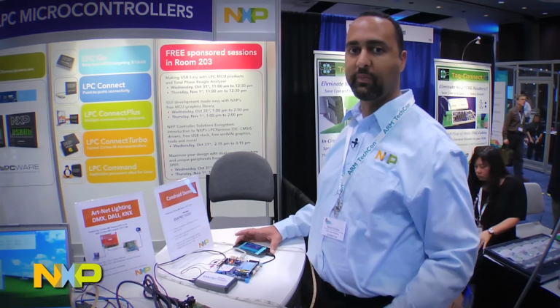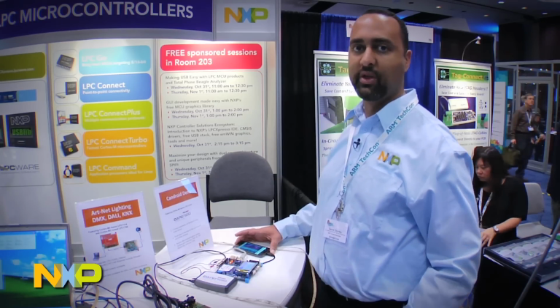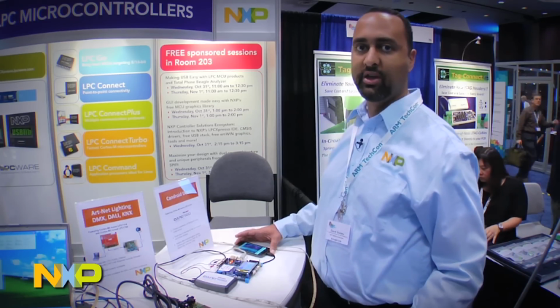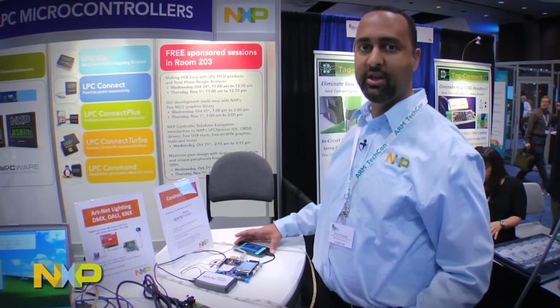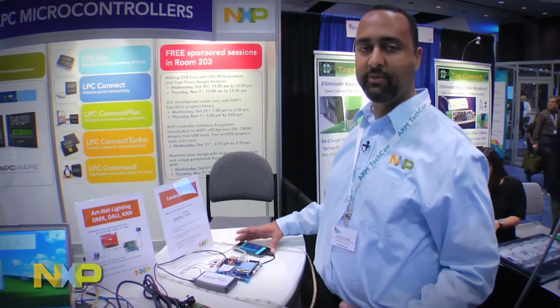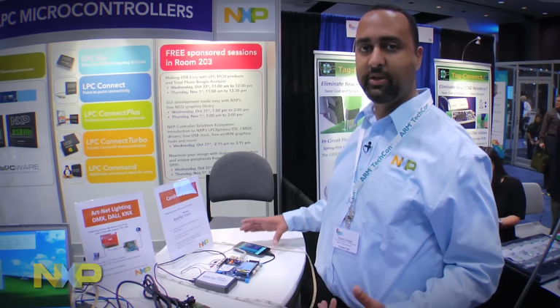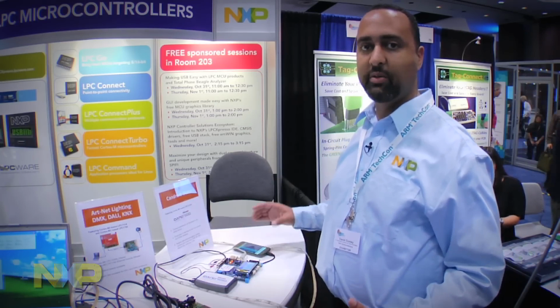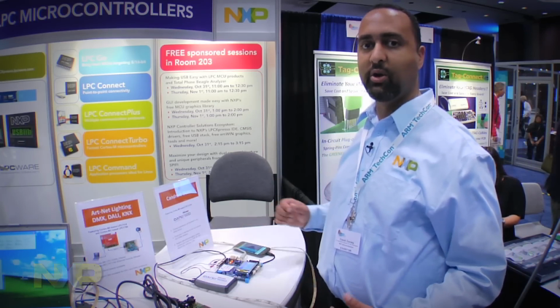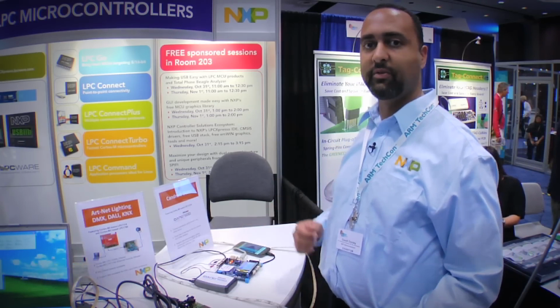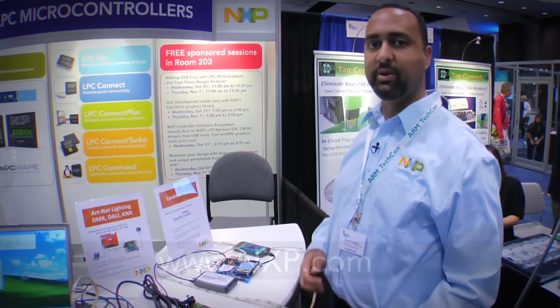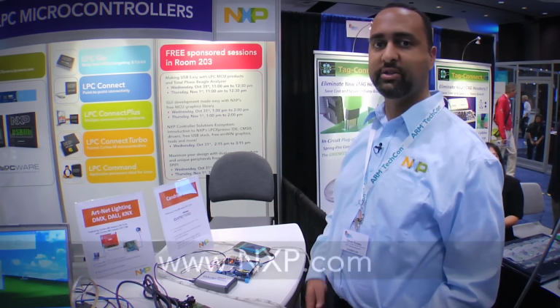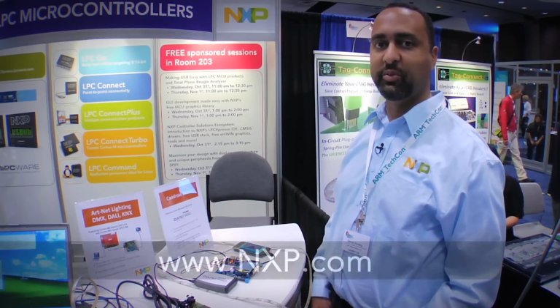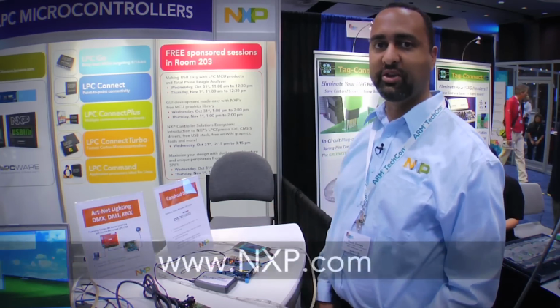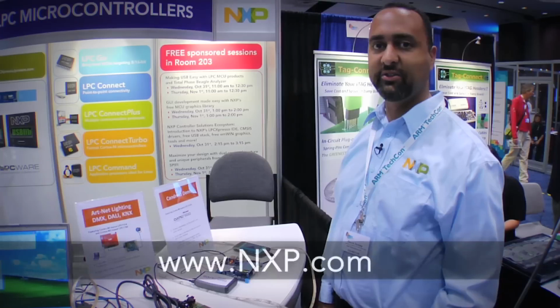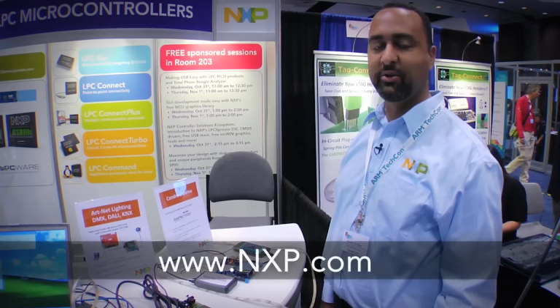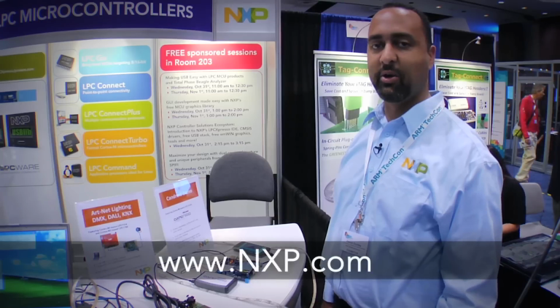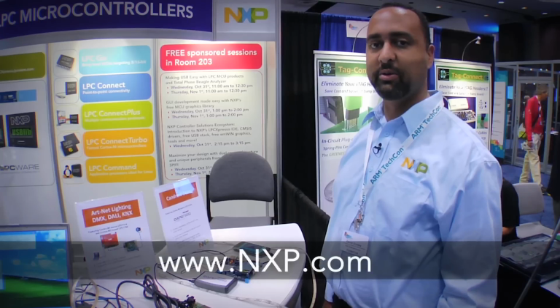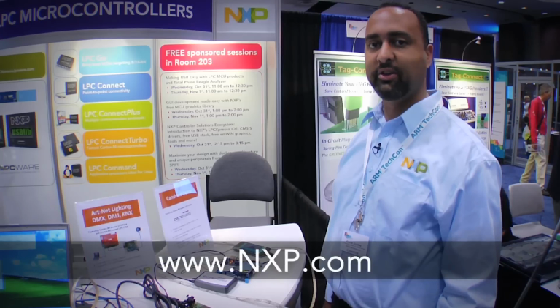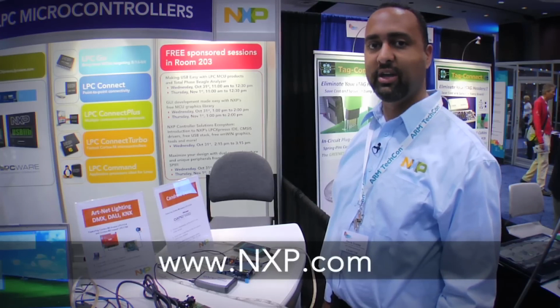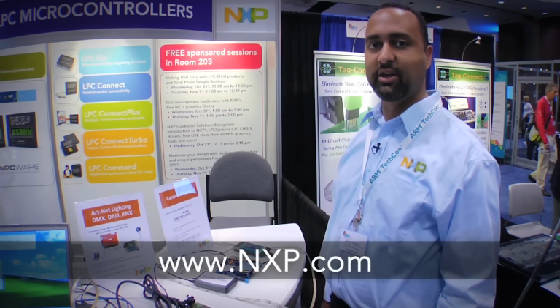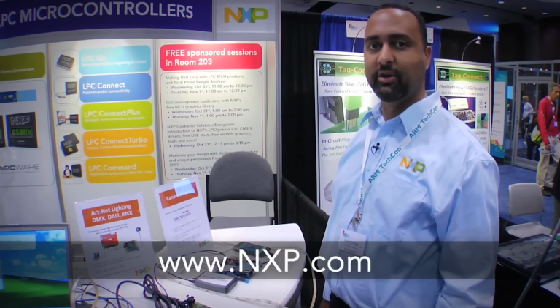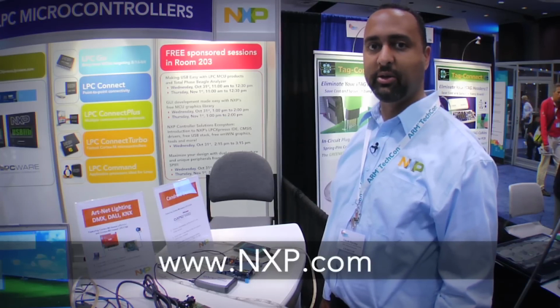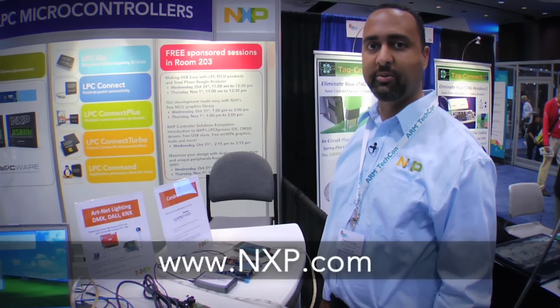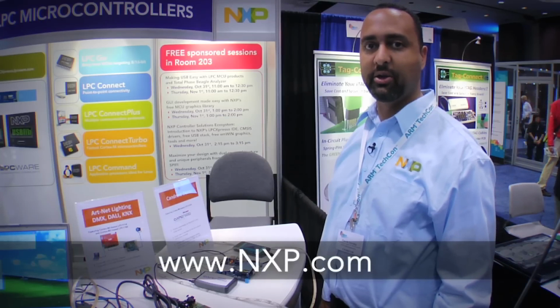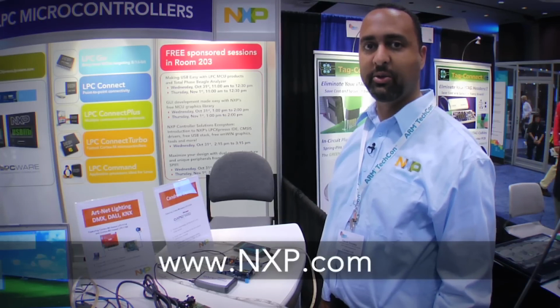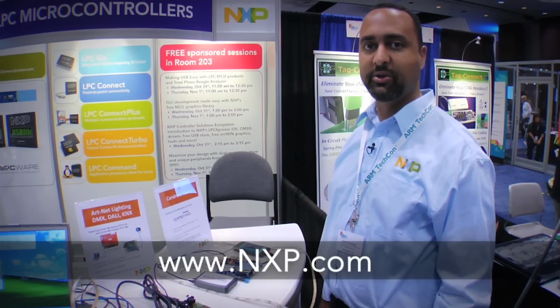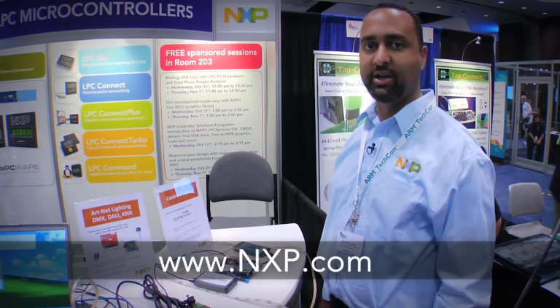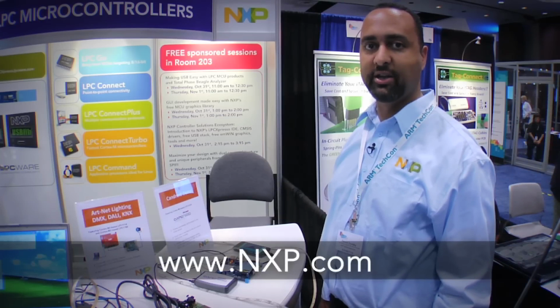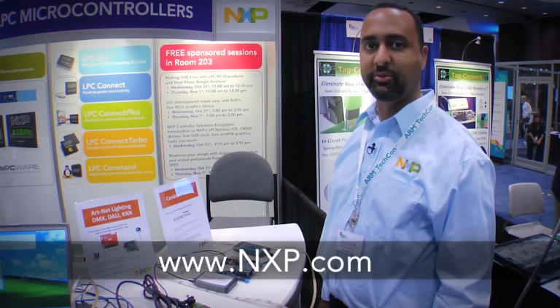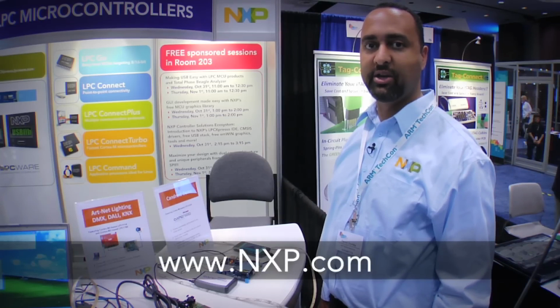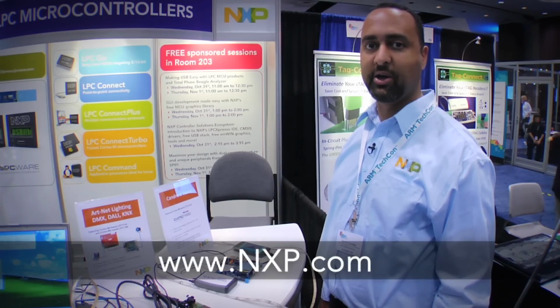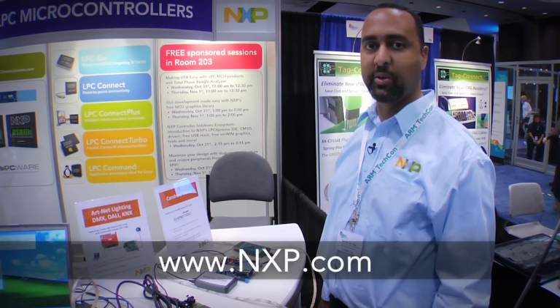If you need more information, please go to our website at www.nxp.com.